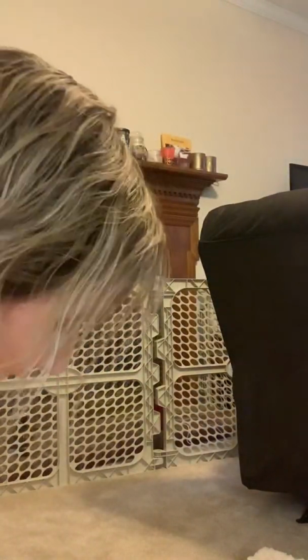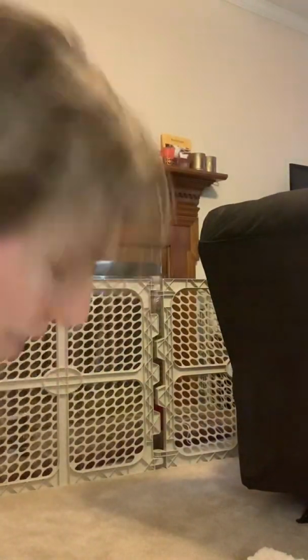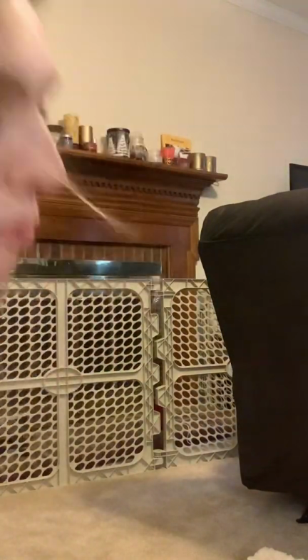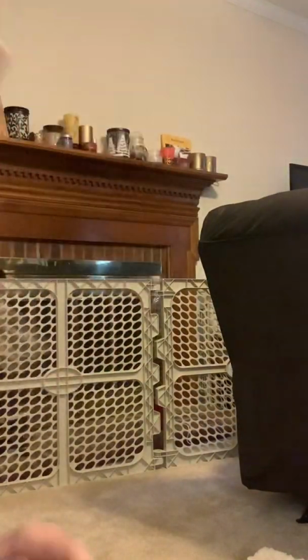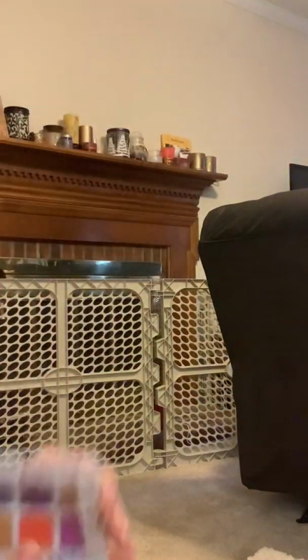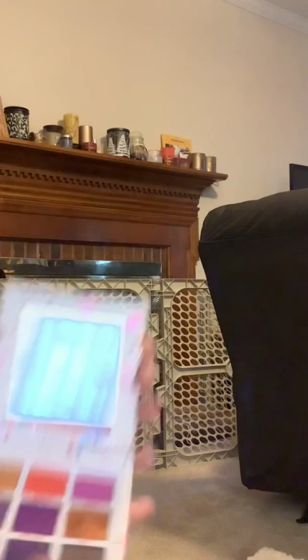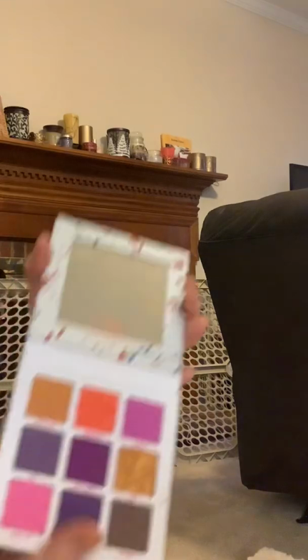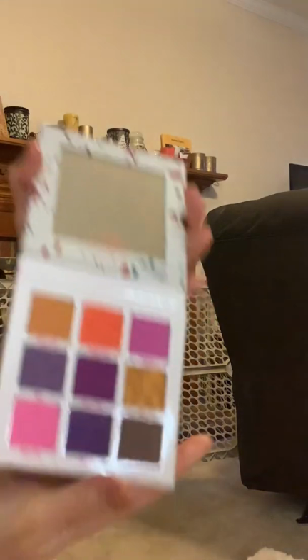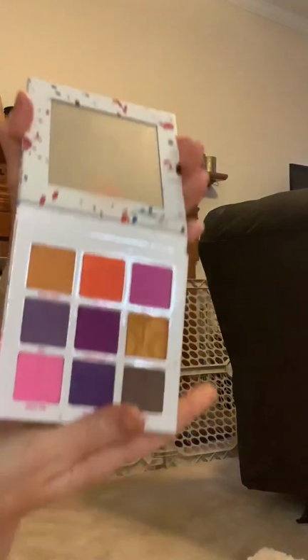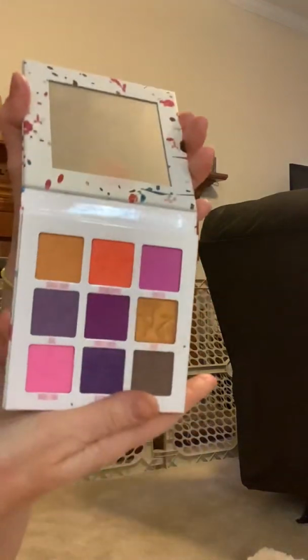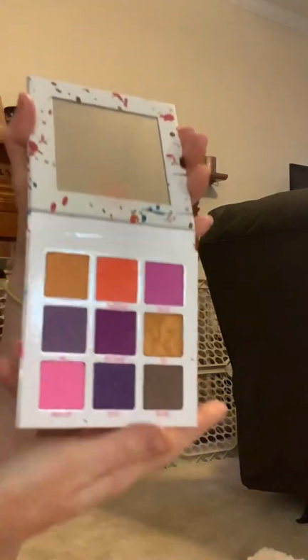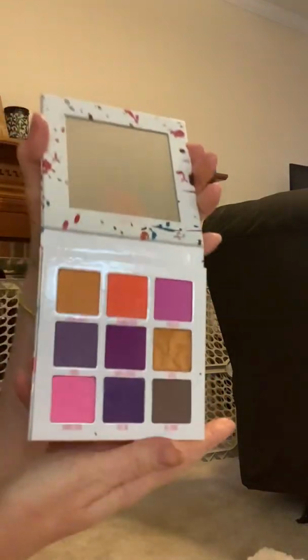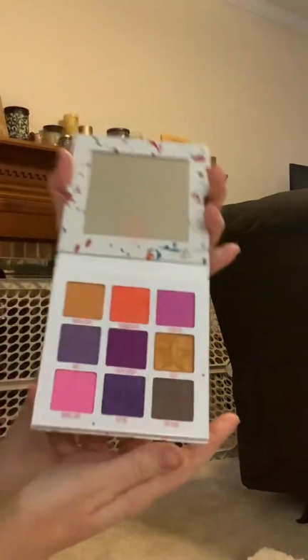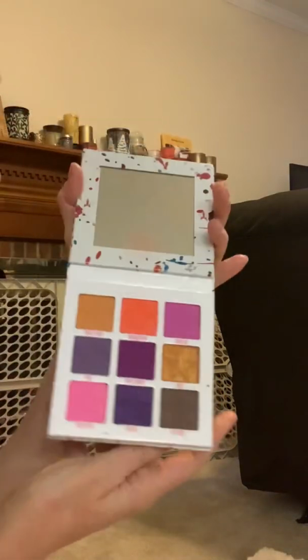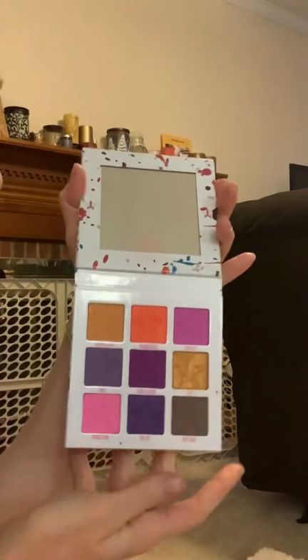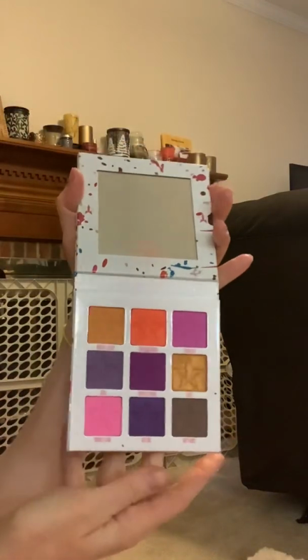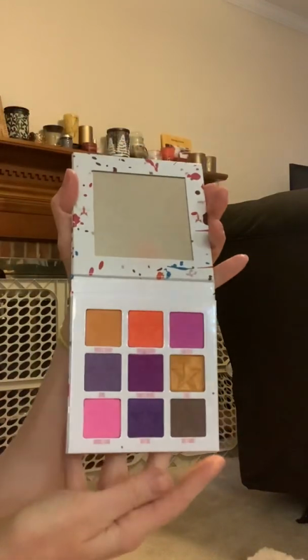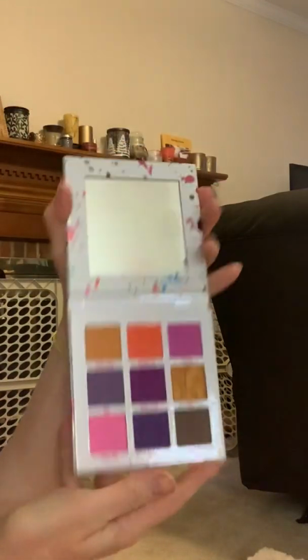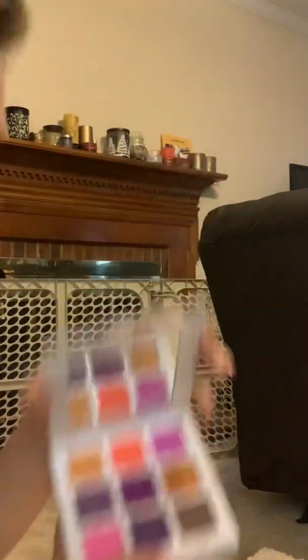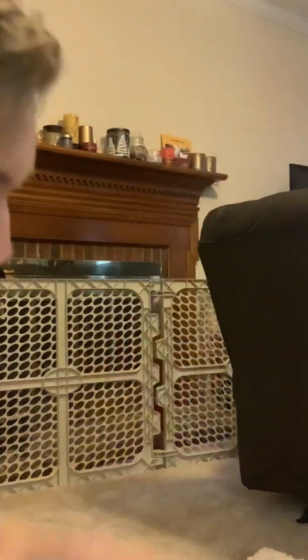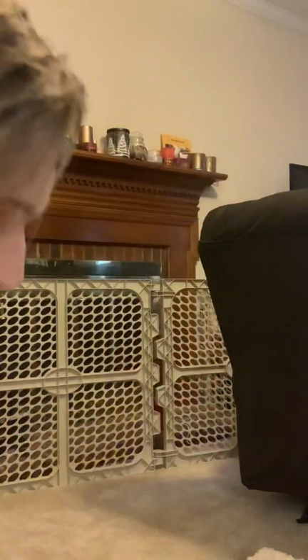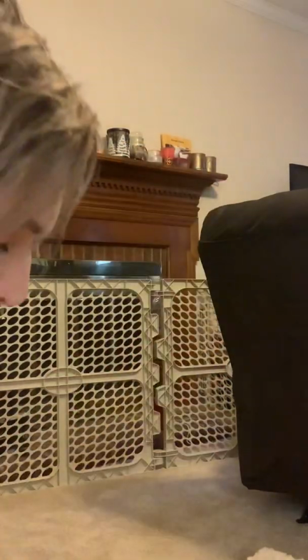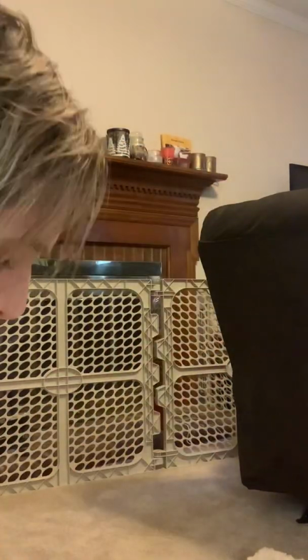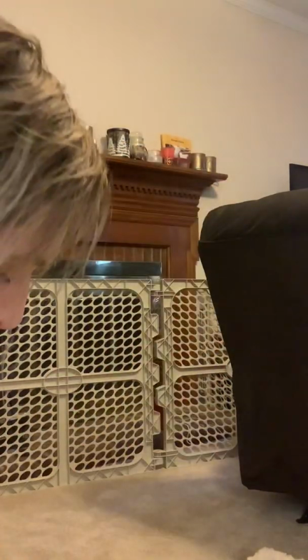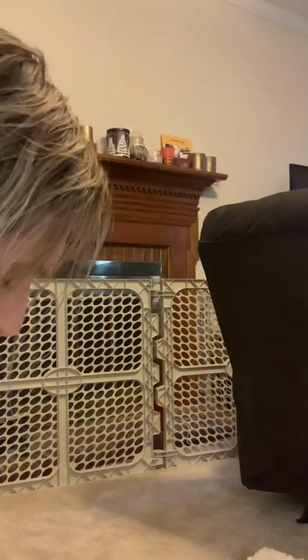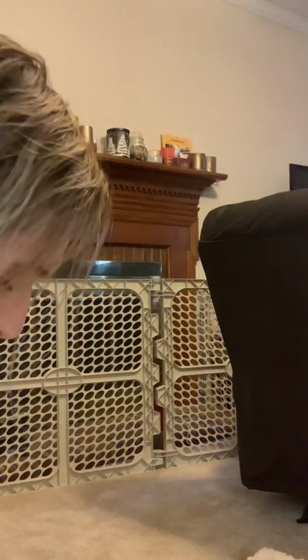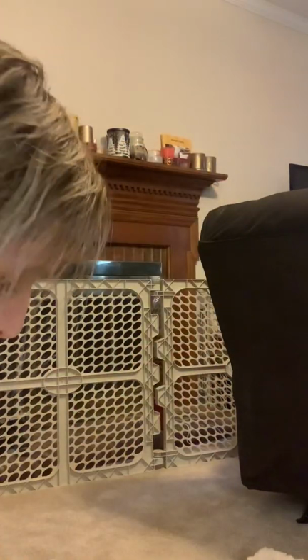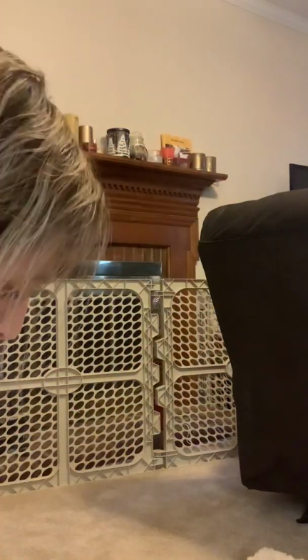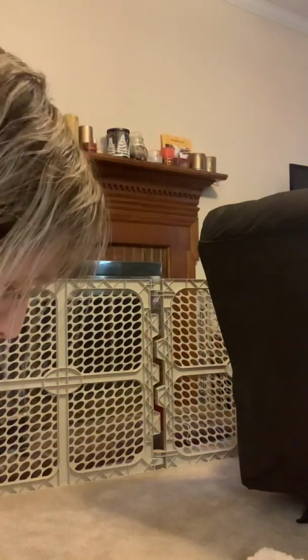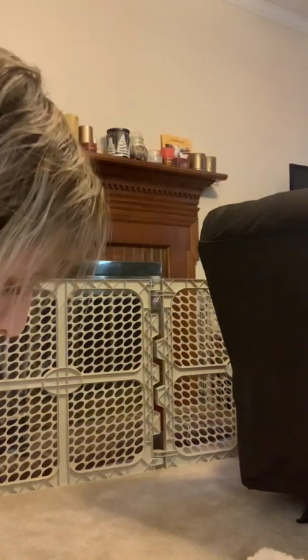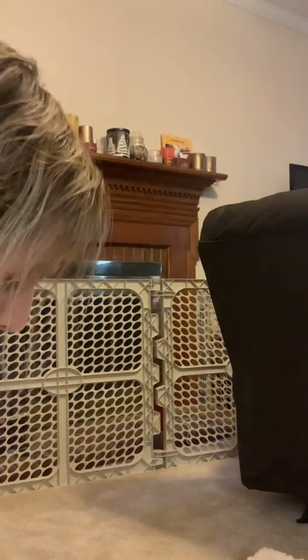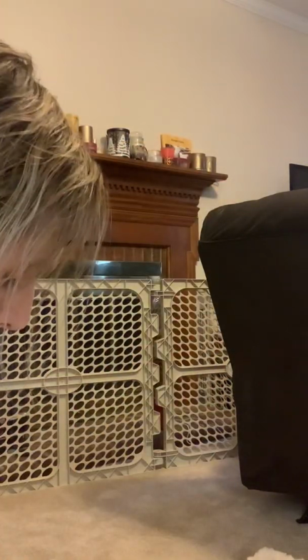So, this is the mini breaker. Beautiful colors. I'm going to put that guy away.